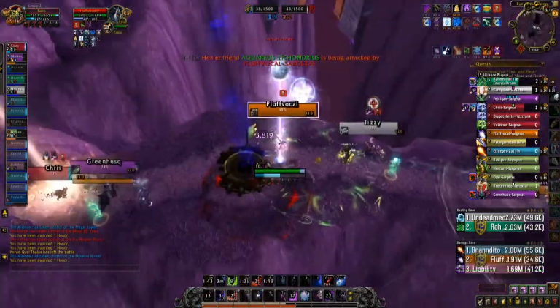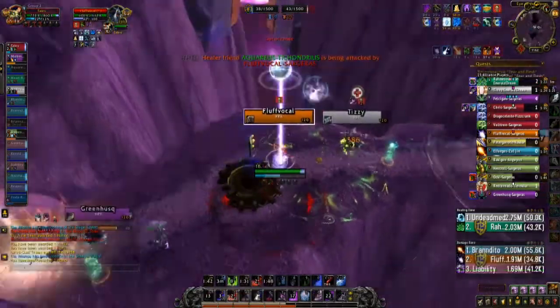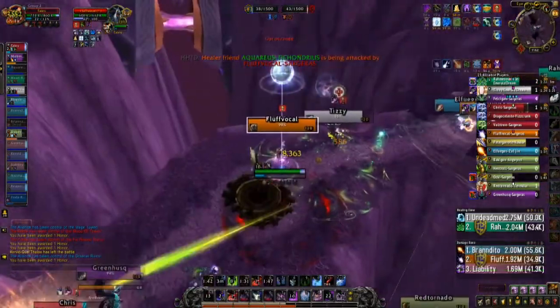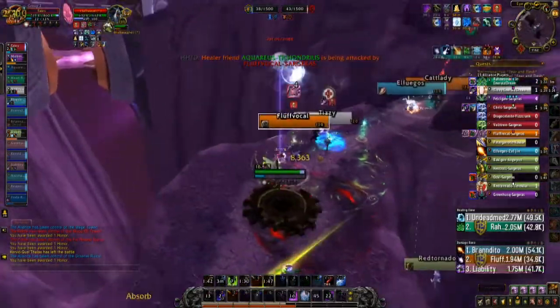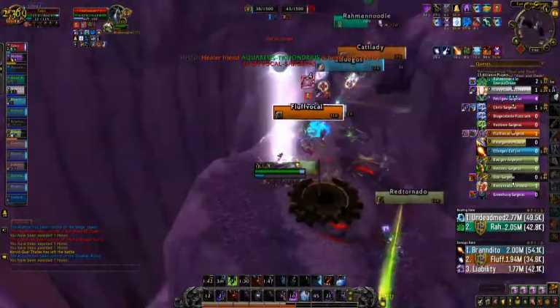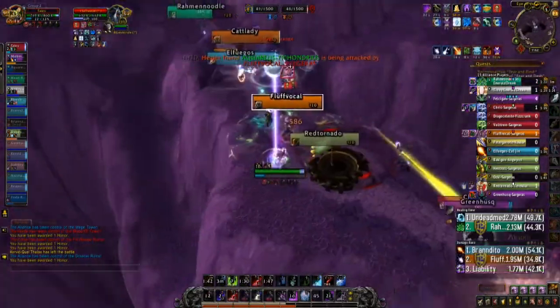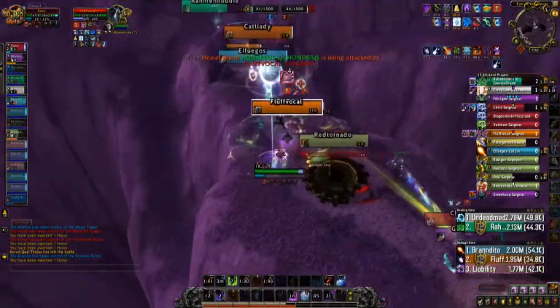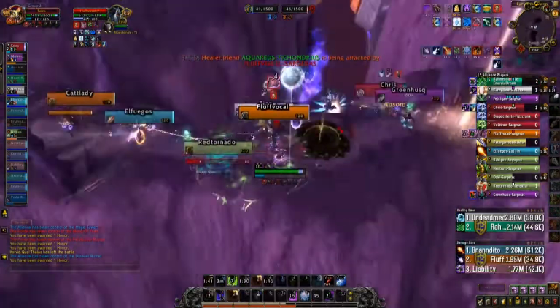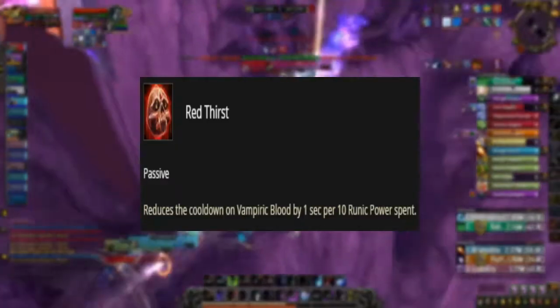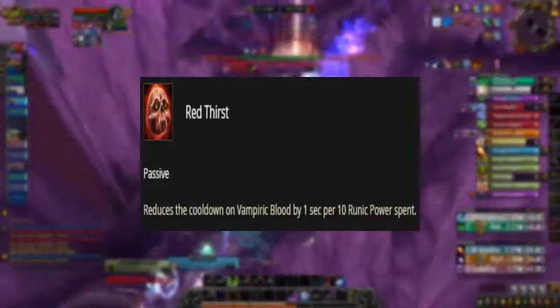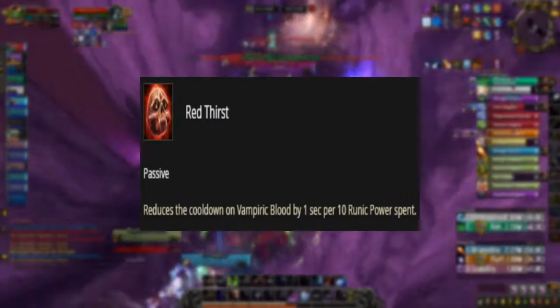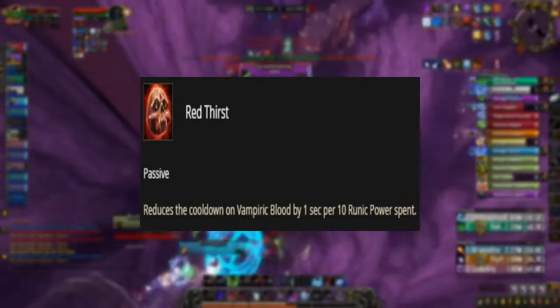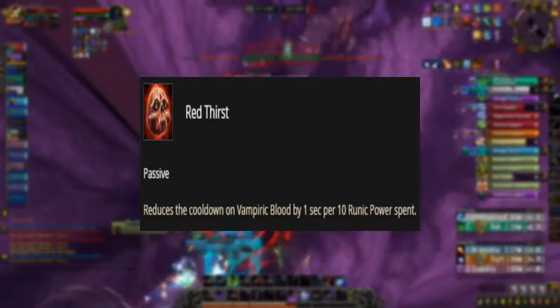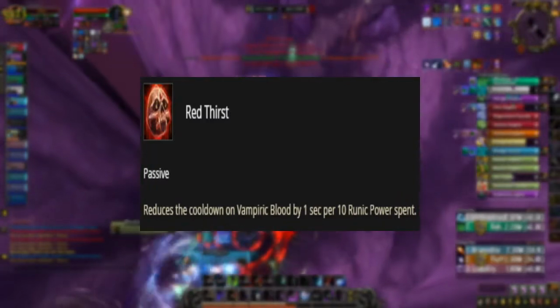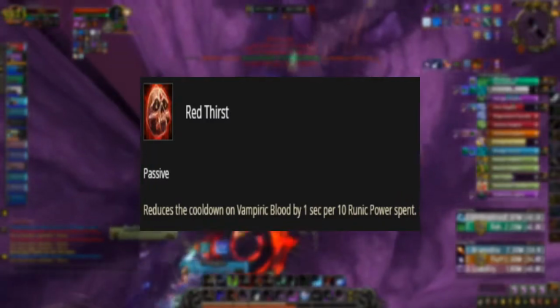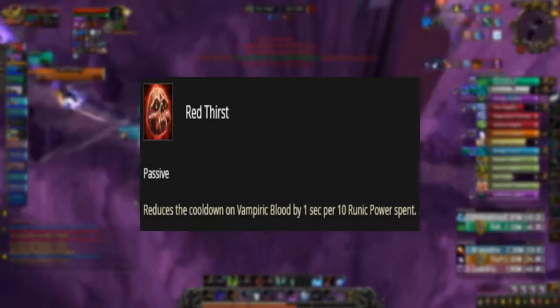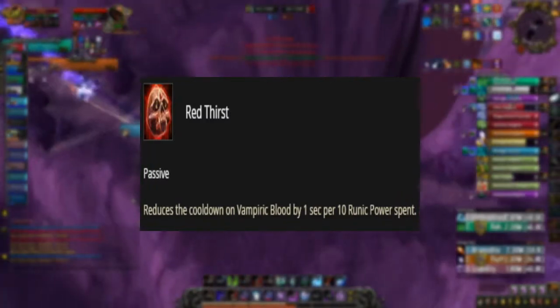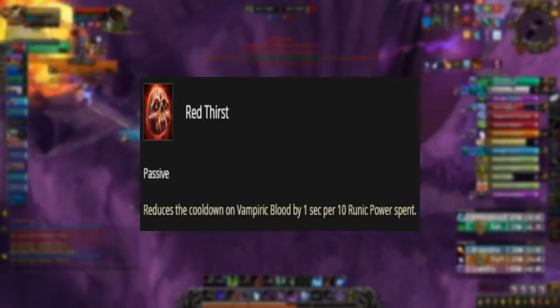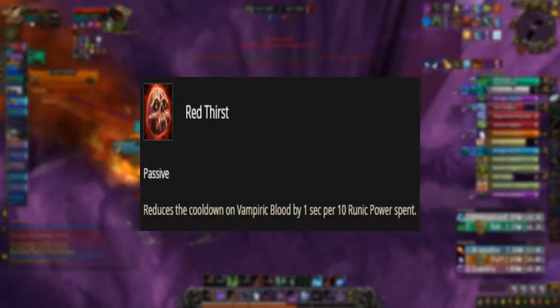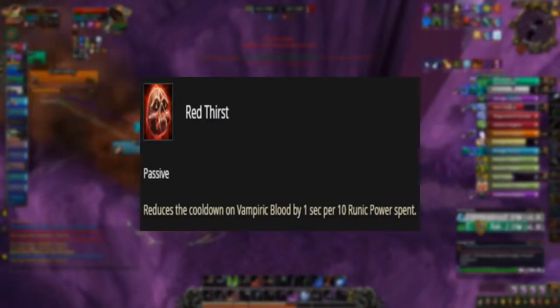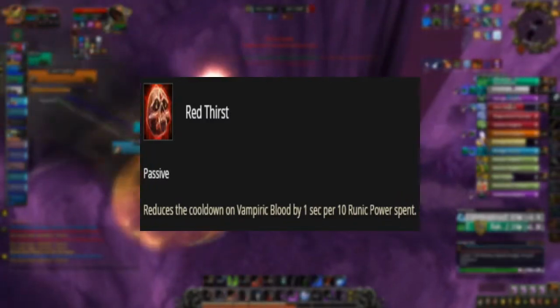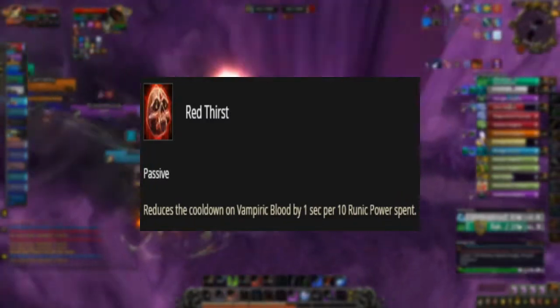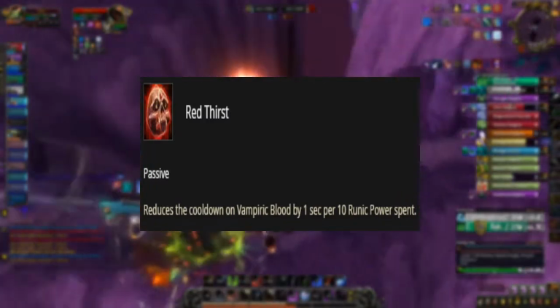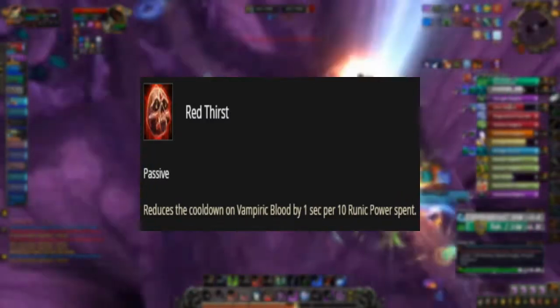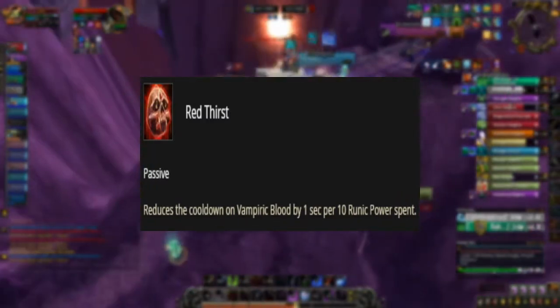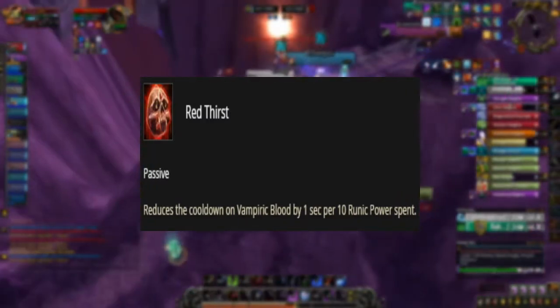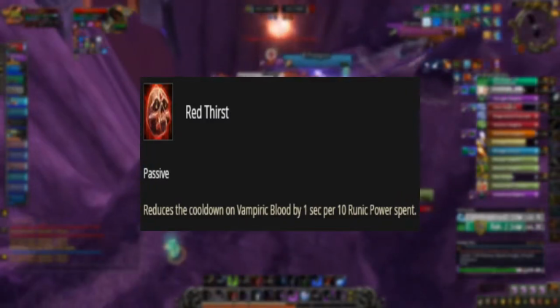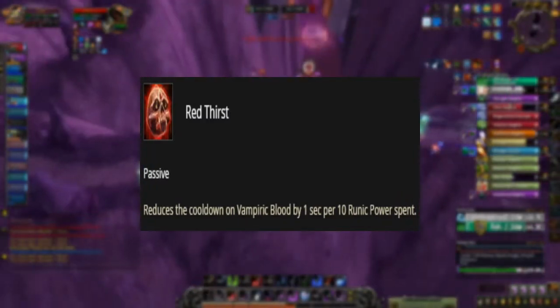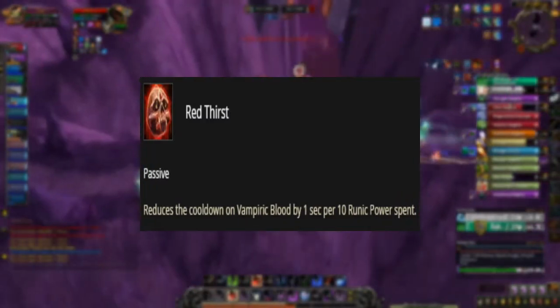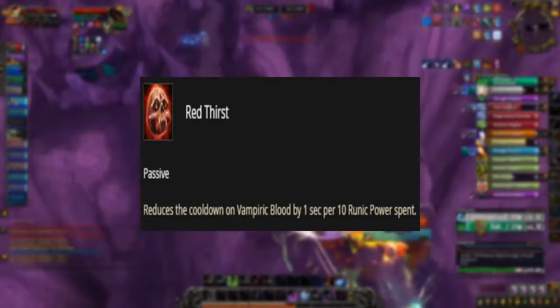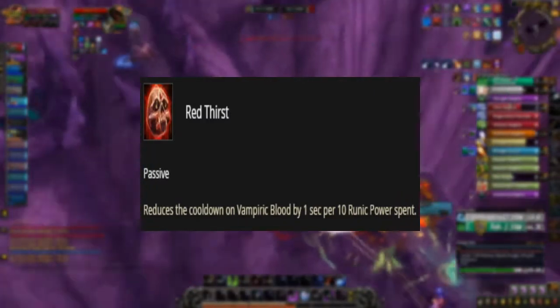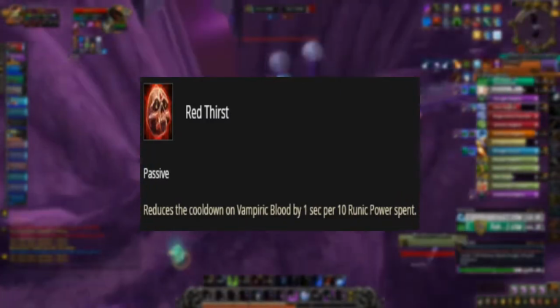Level 100 talent. In this tier, we would be using Red Thirst, as it passively reduces the cooldown of Vampiric Blood based on the amount of Runic Power used.